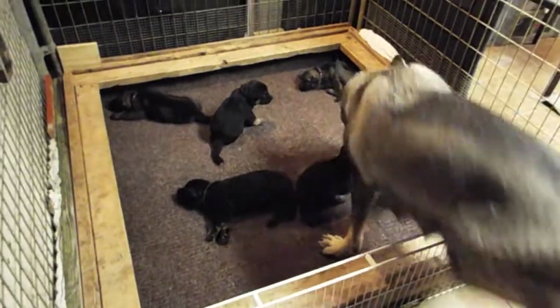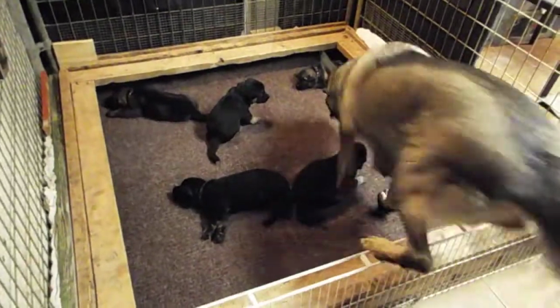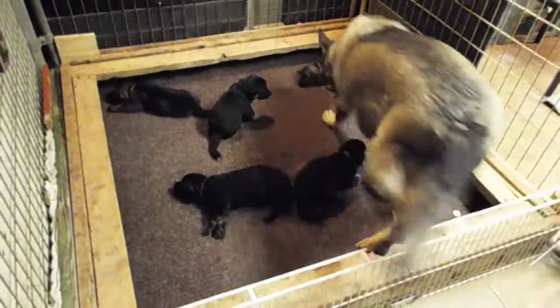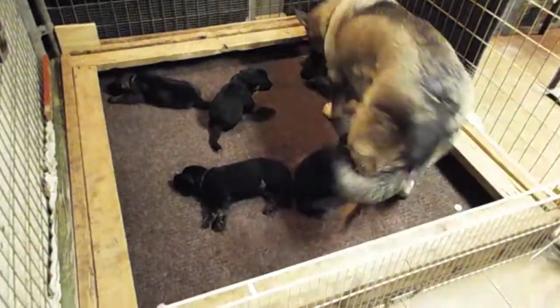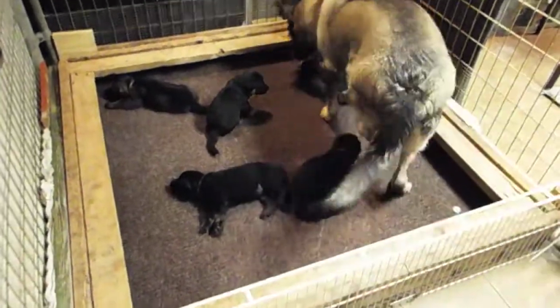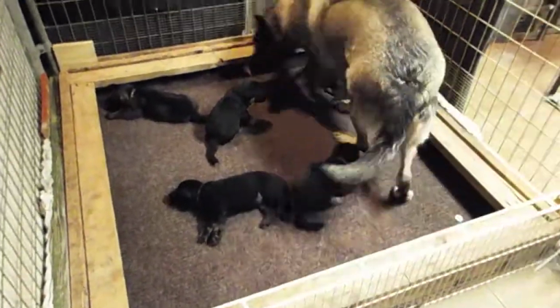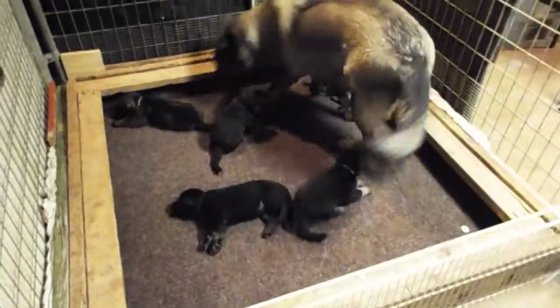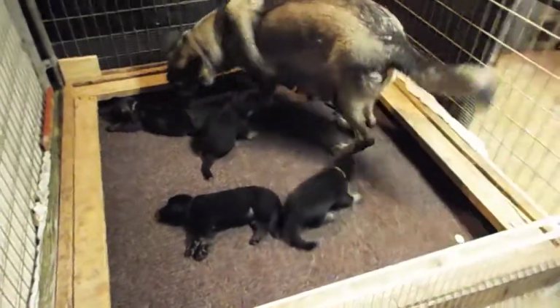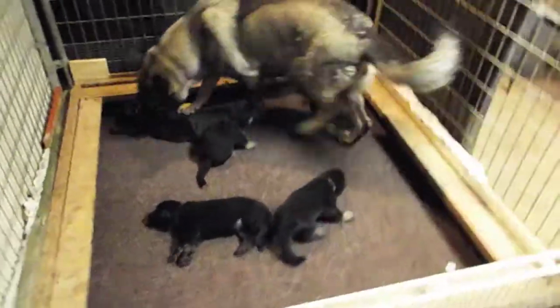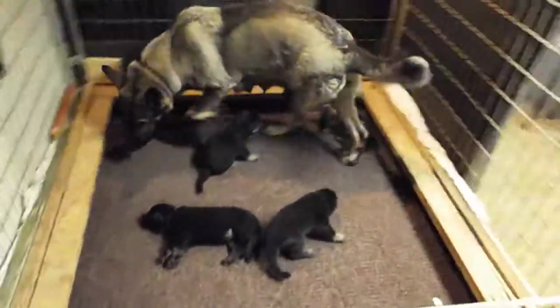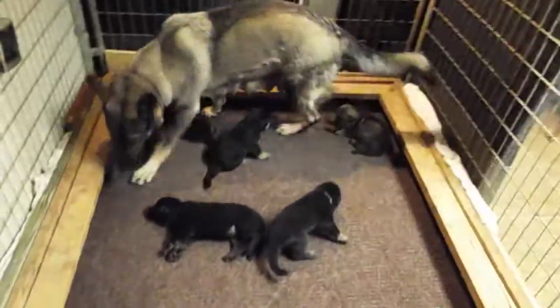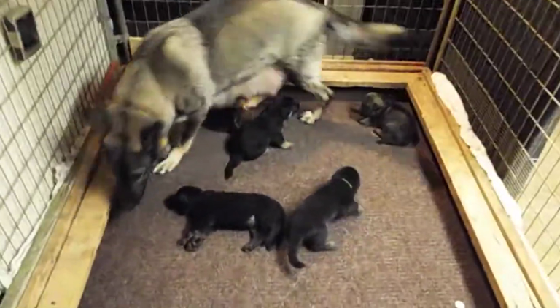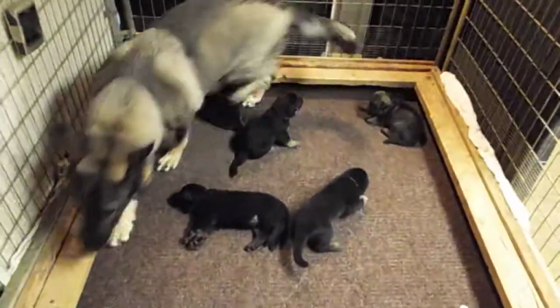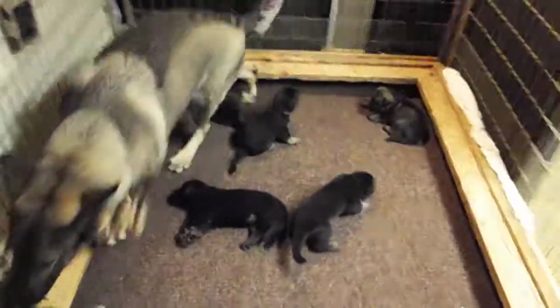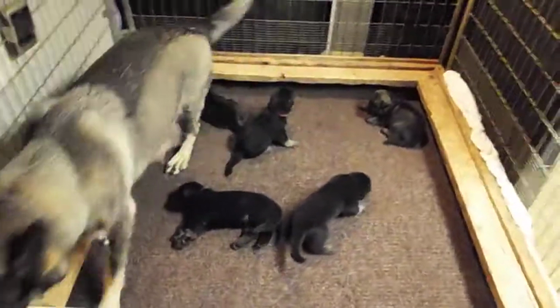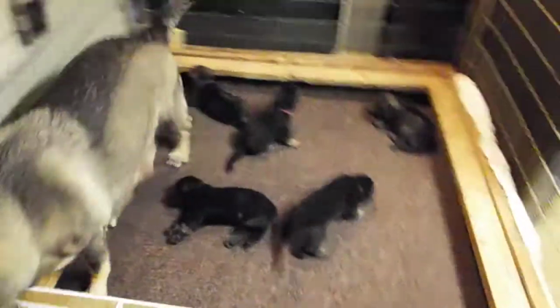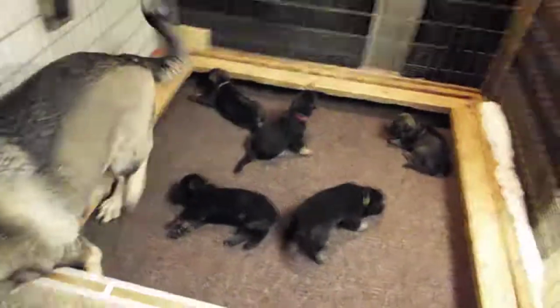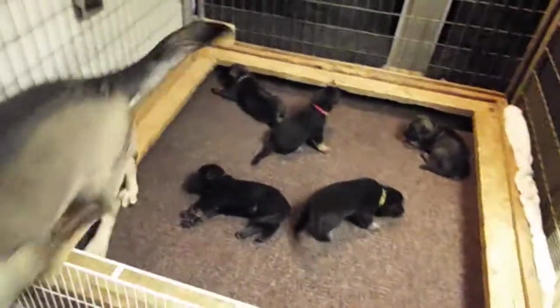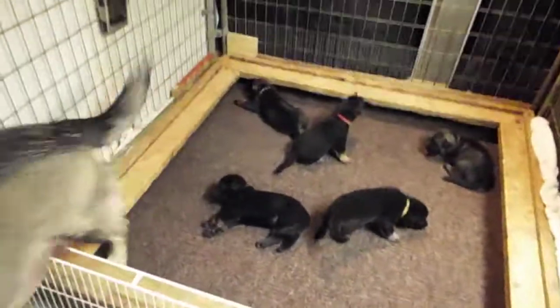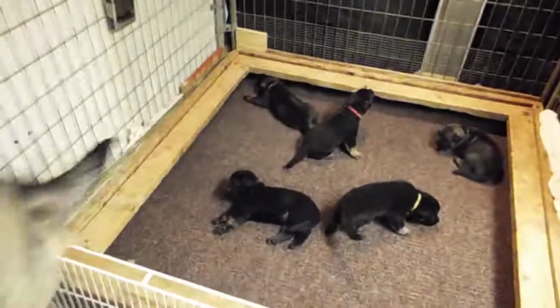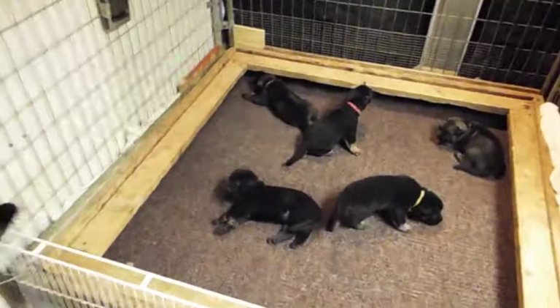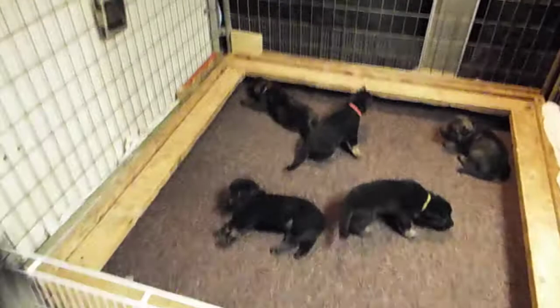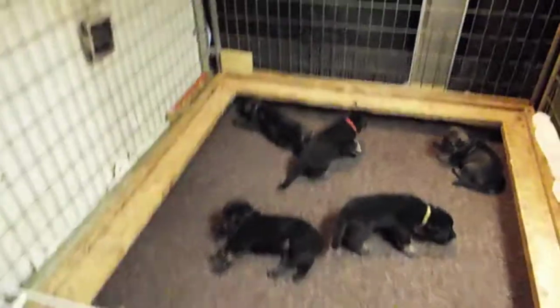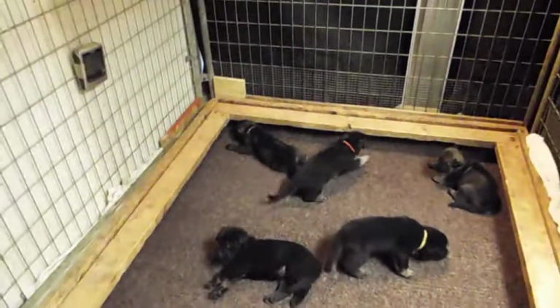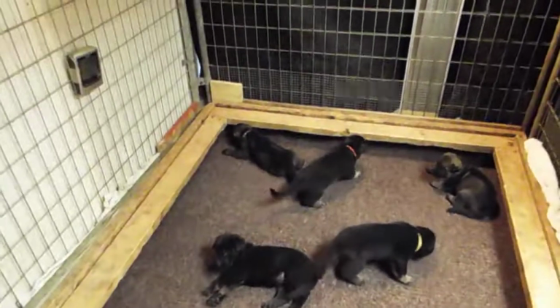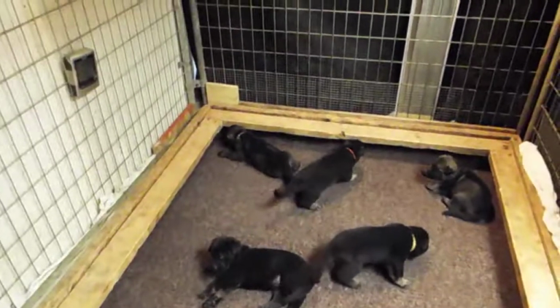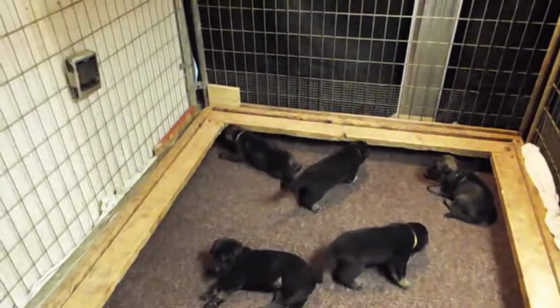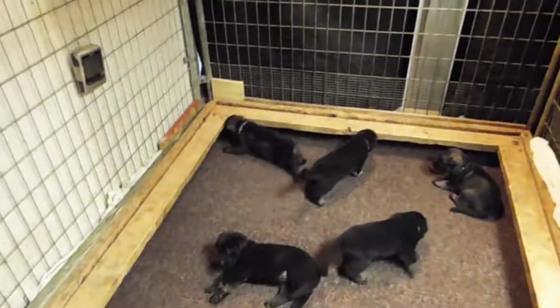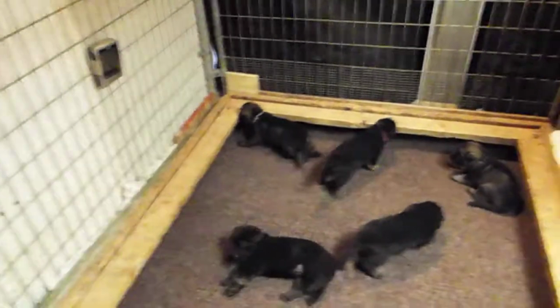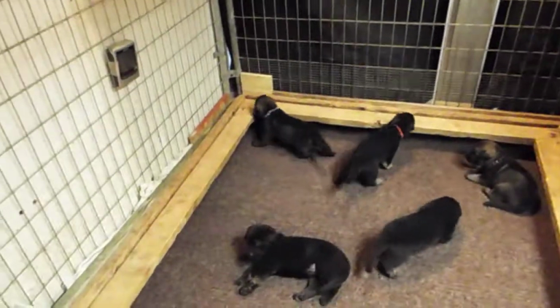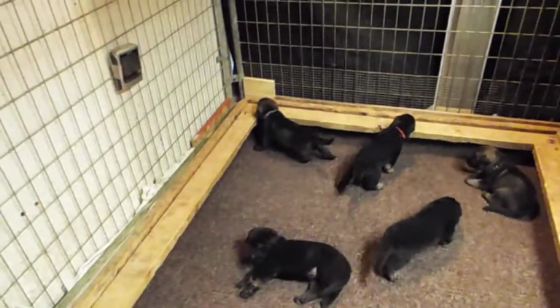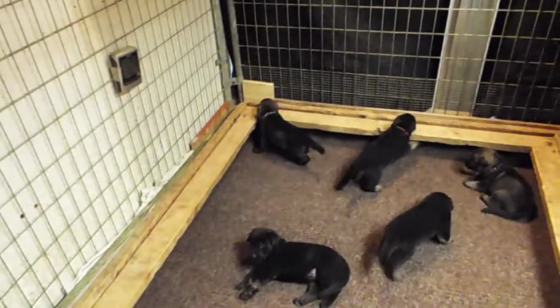Here comes Mom. 'What are you doing with my puppies?' I'm going to turn this off. Thank you.